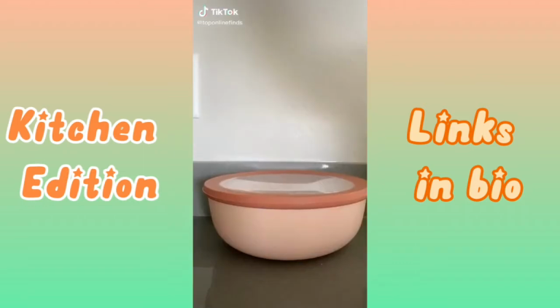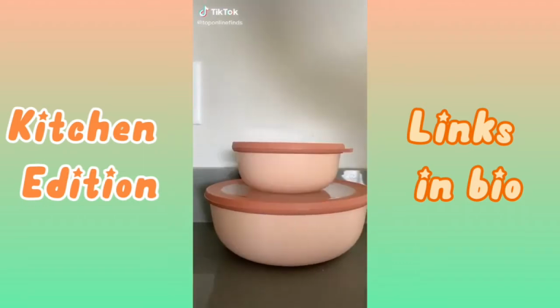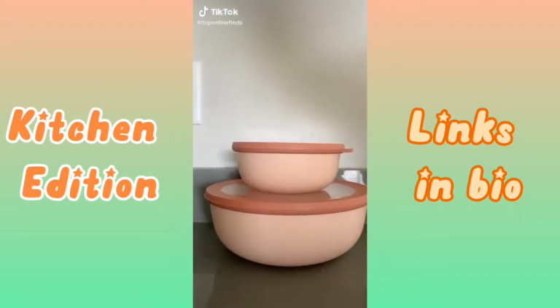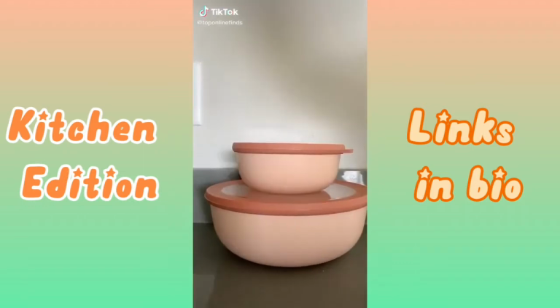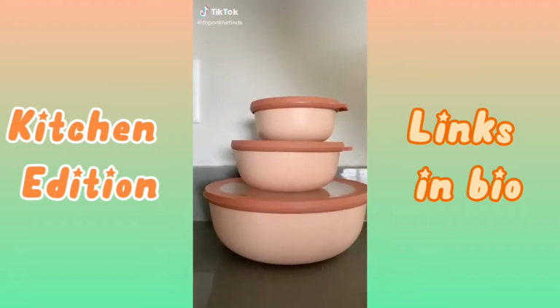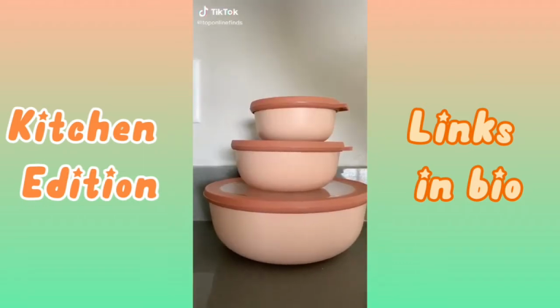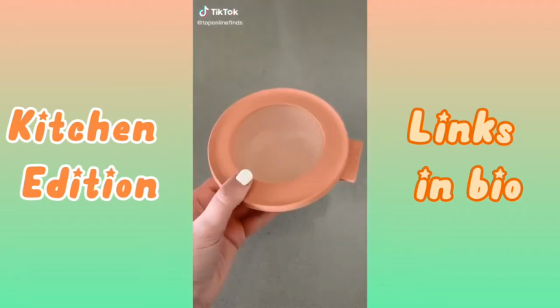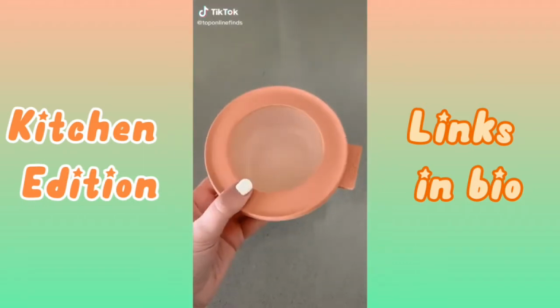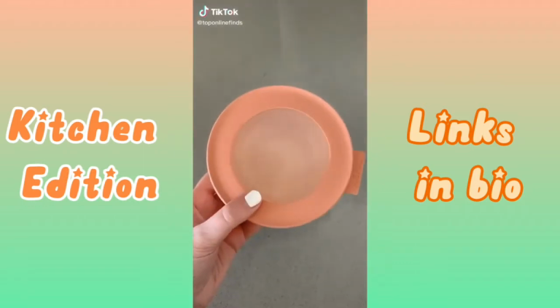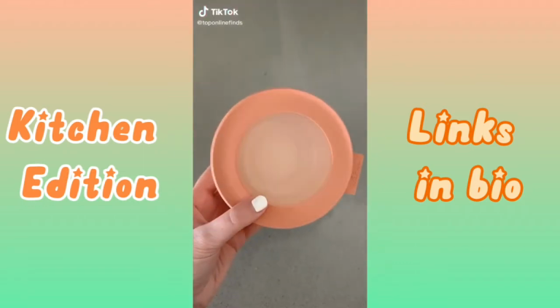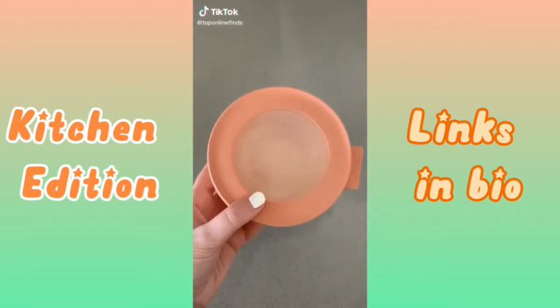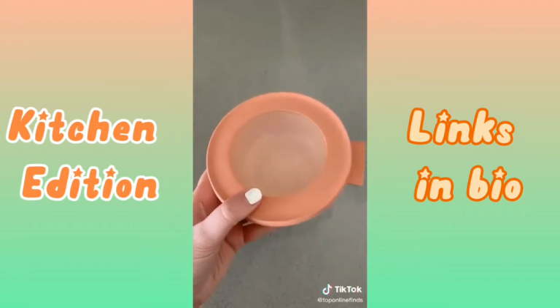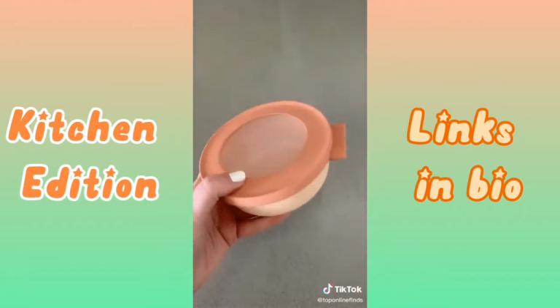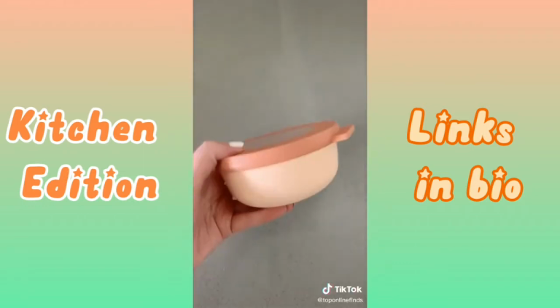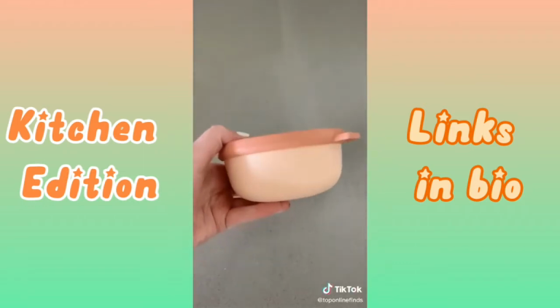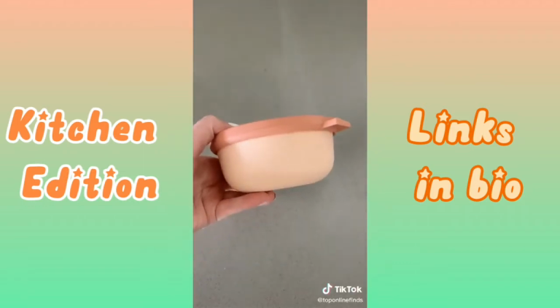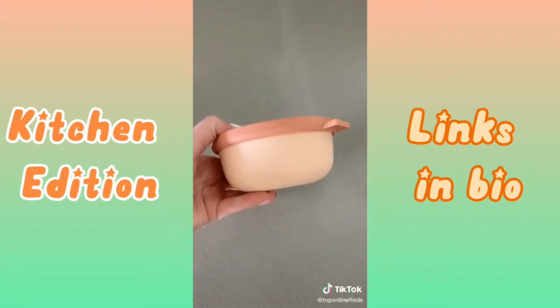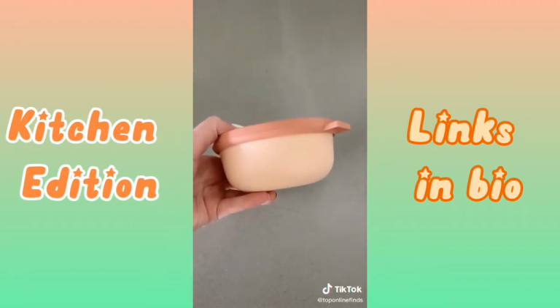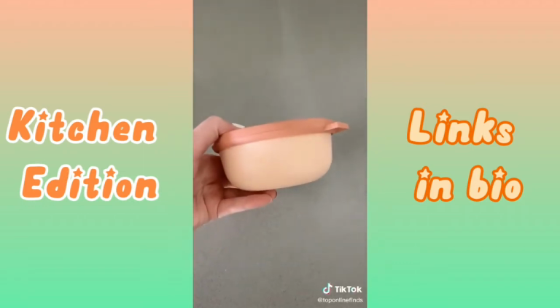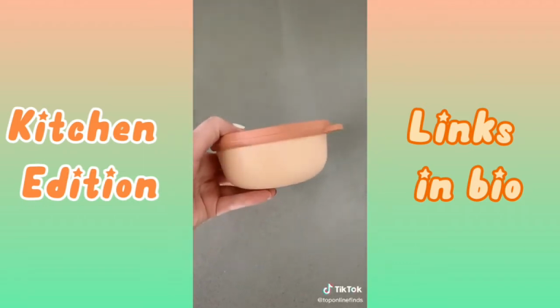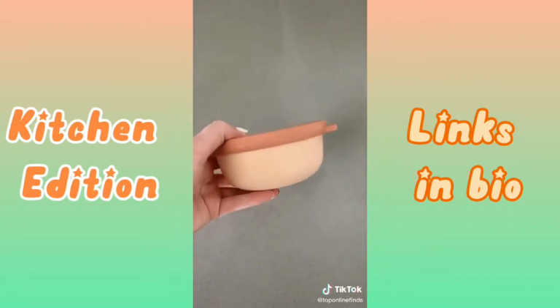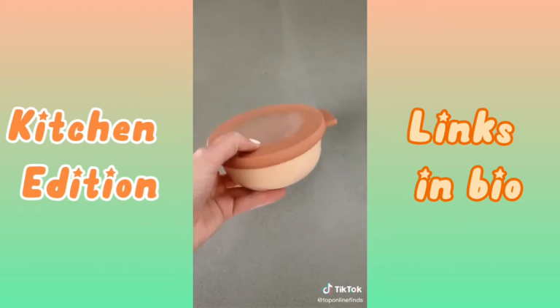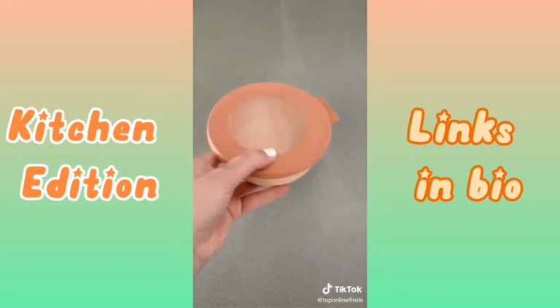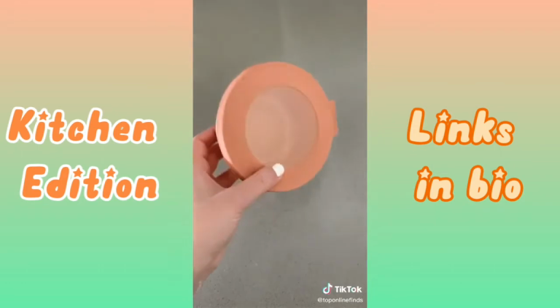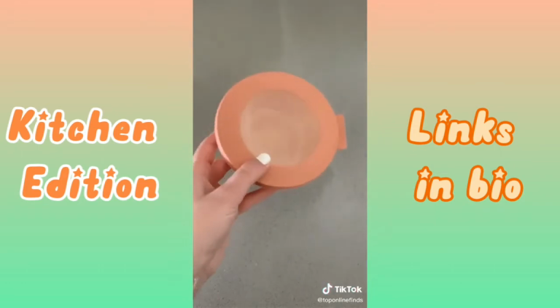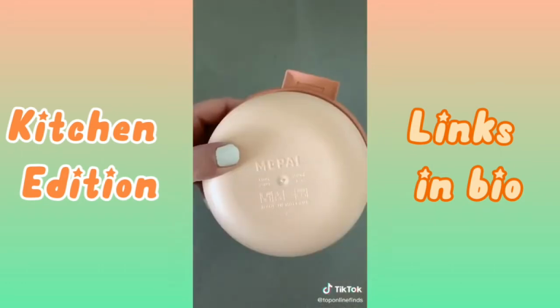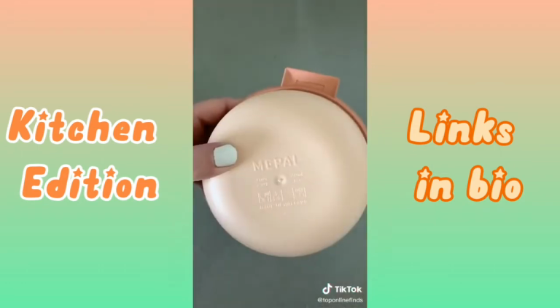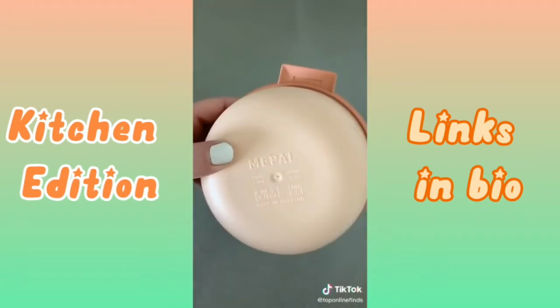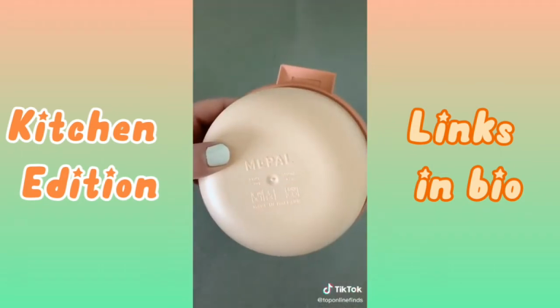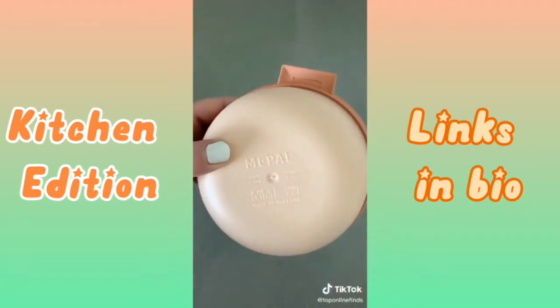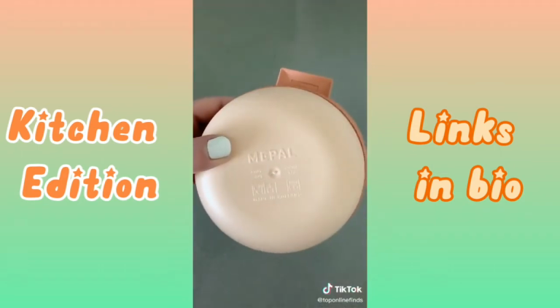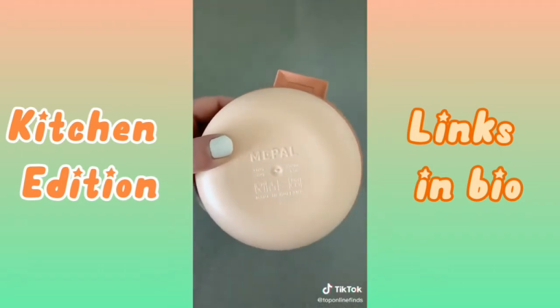First is this cute pink Tupperware. I use mine all the time — it's such good quality. It's microwave safe, dishwasher safe, and can be stored in the freezer.